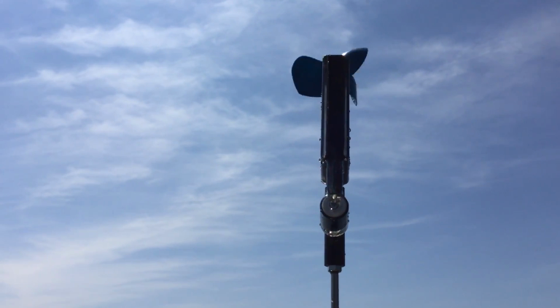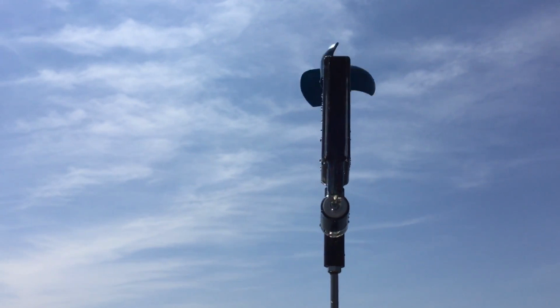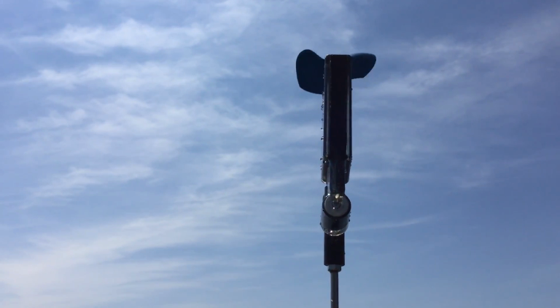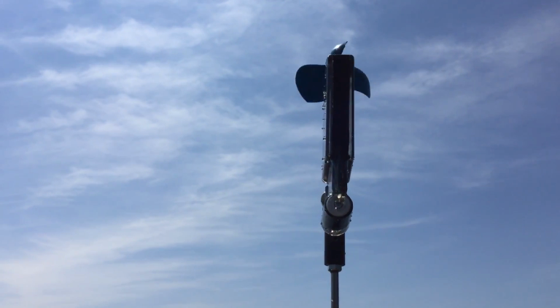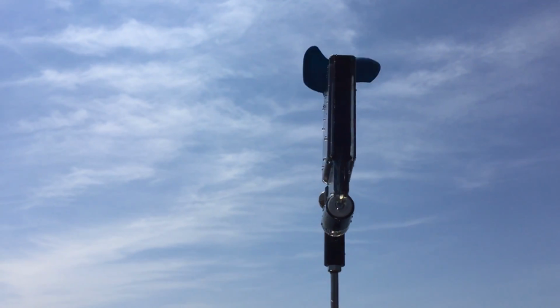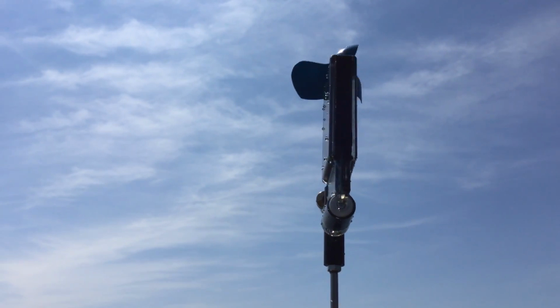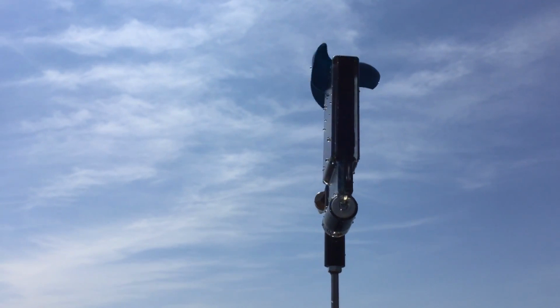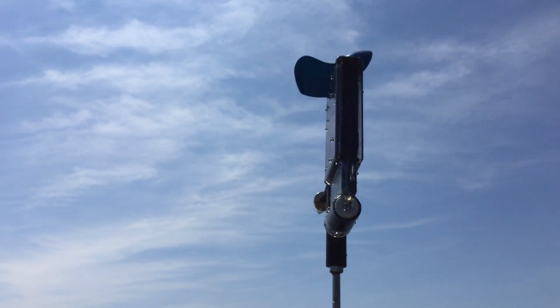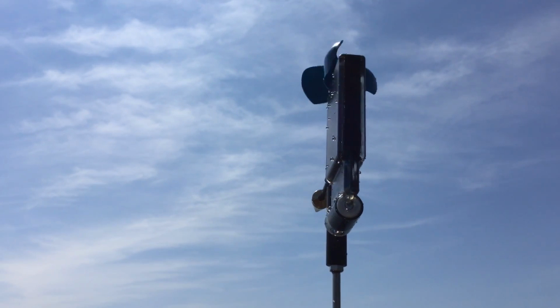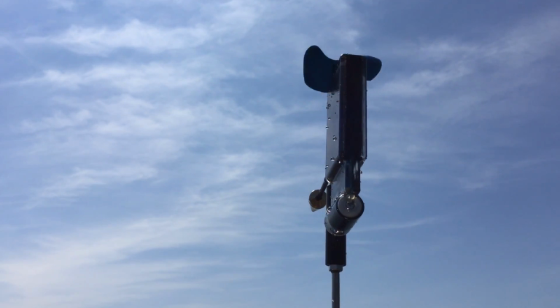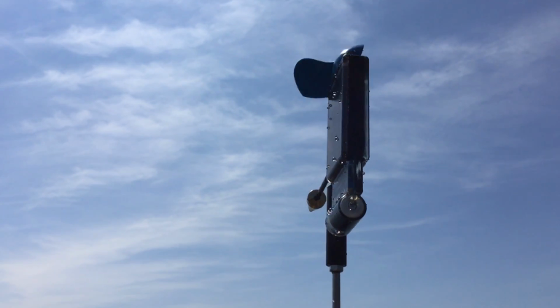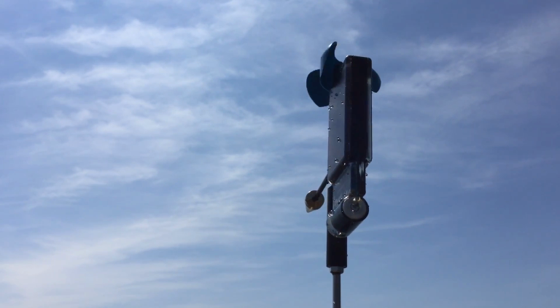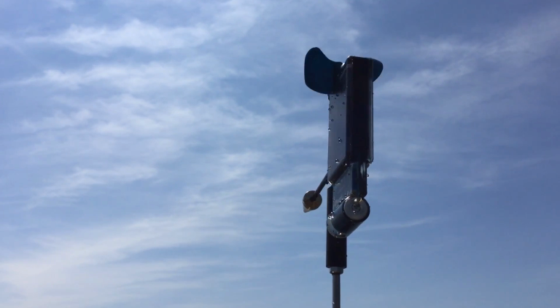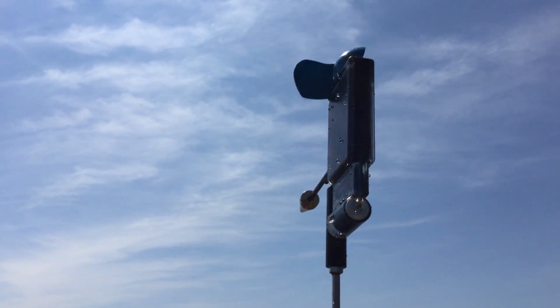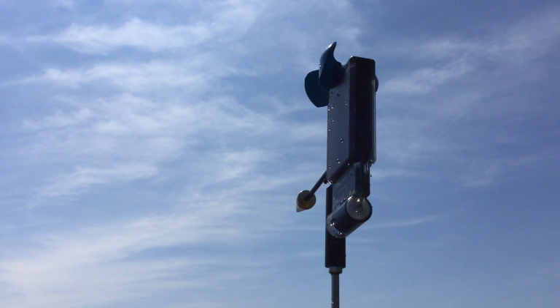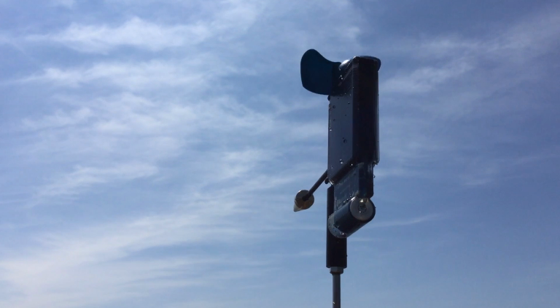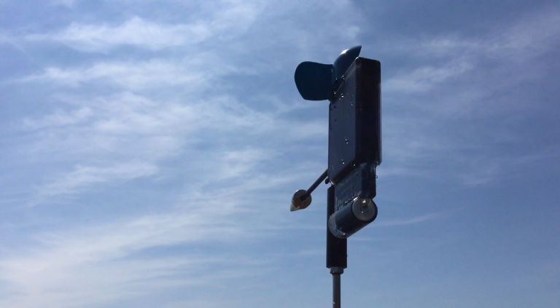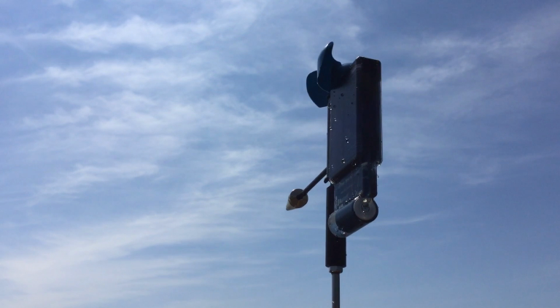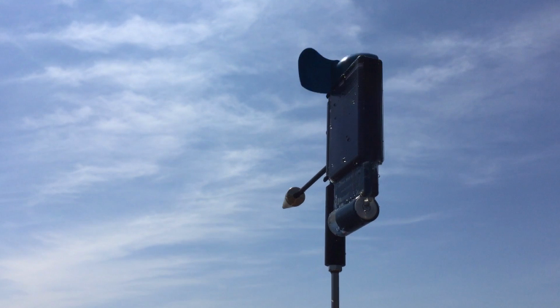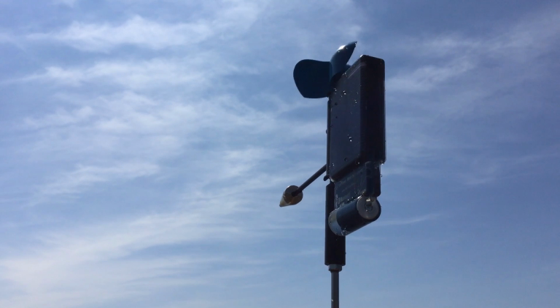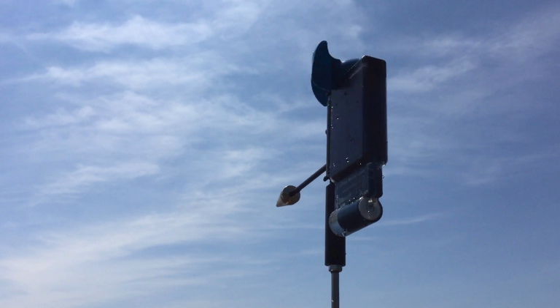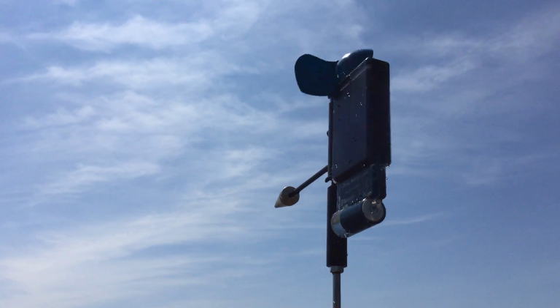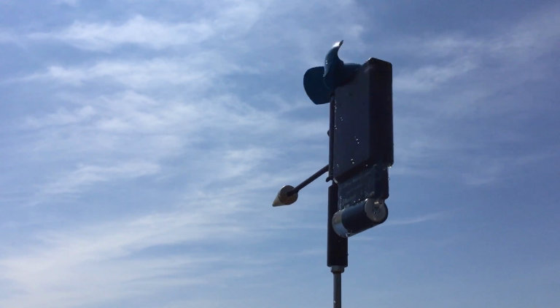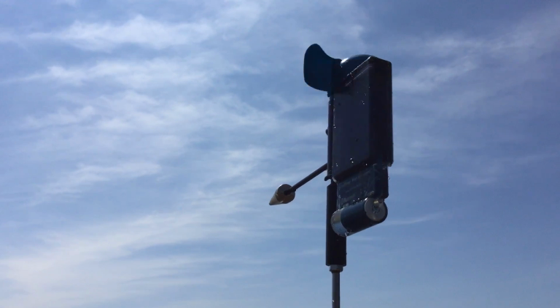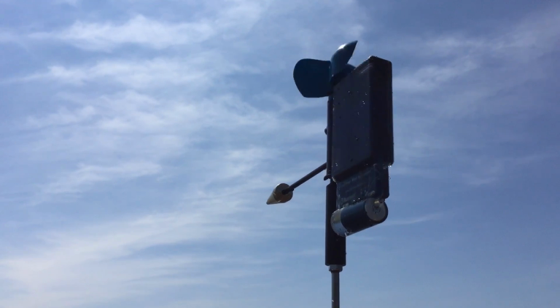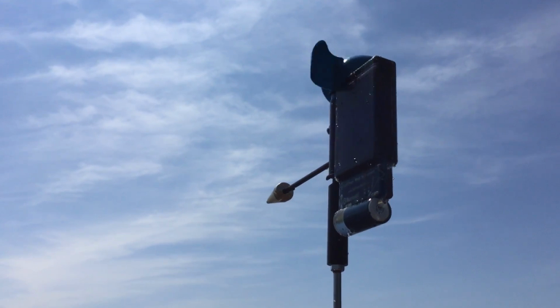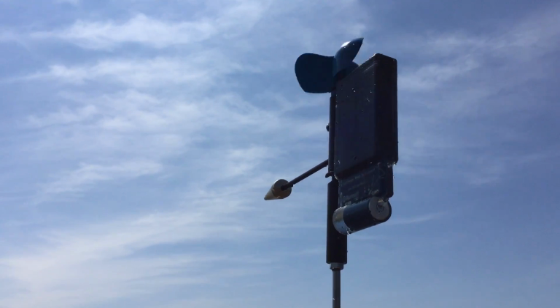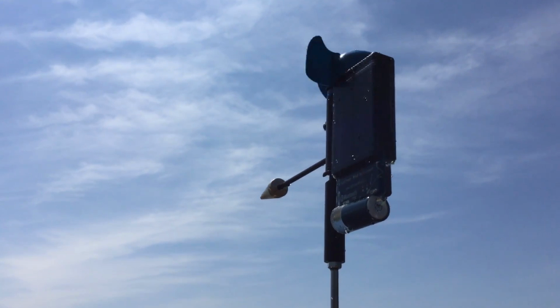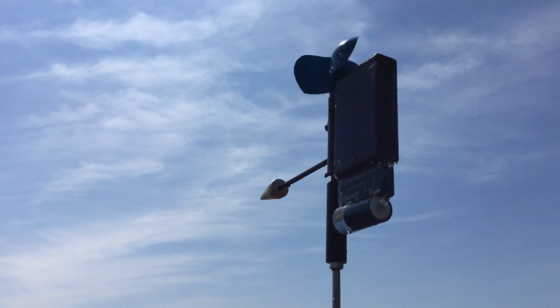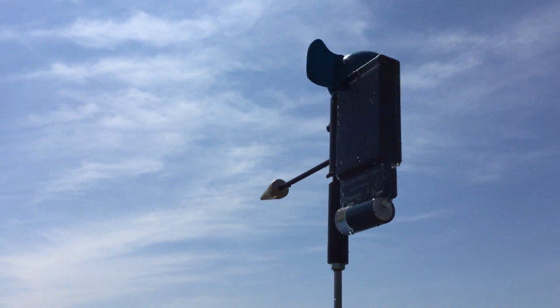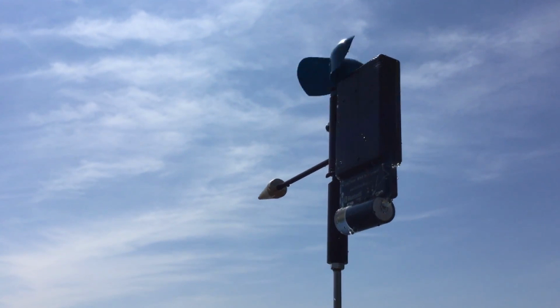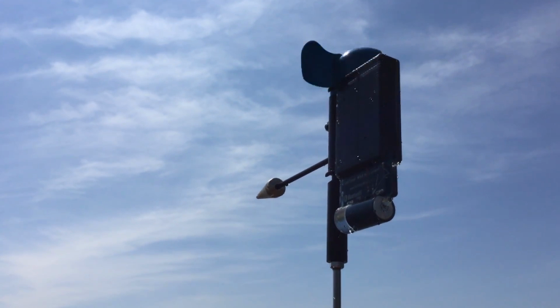Here's a short overview of some of the innovative new features in the Sailtimer Wind Instrument.